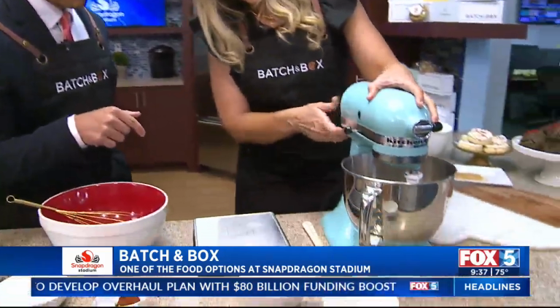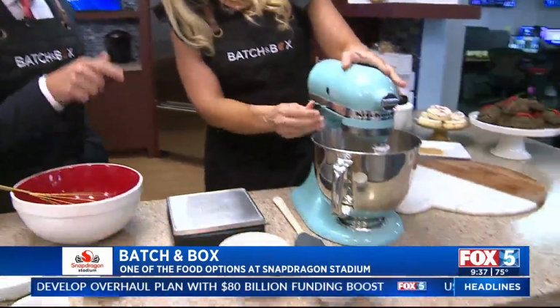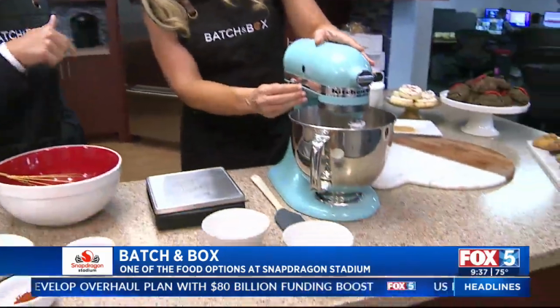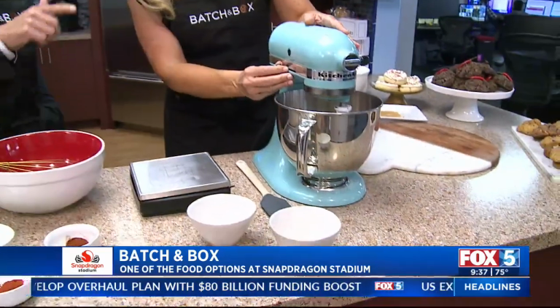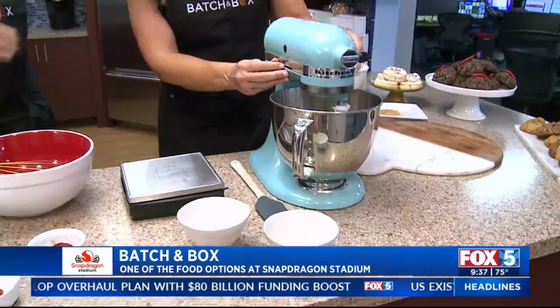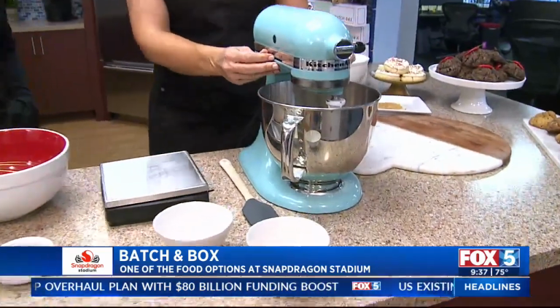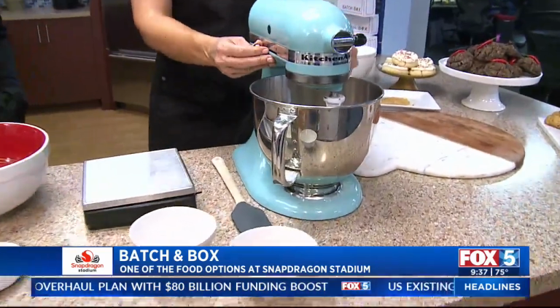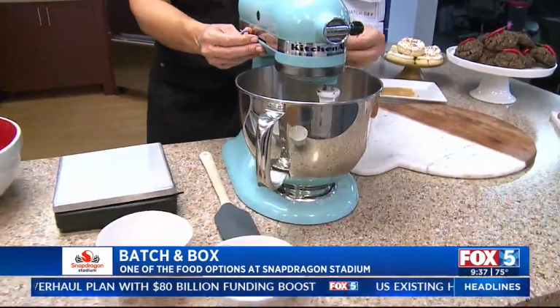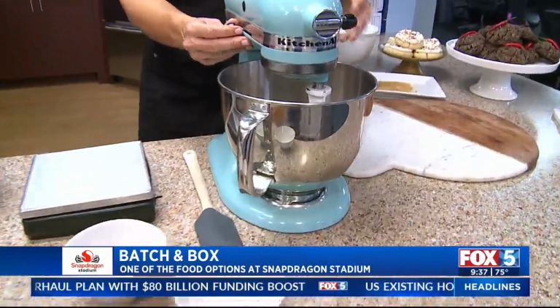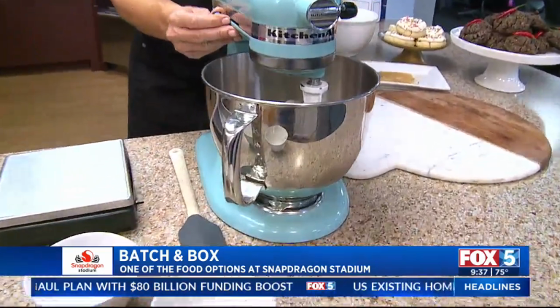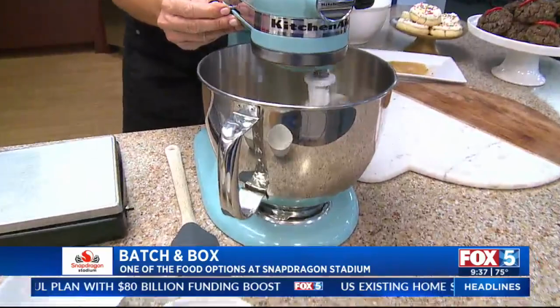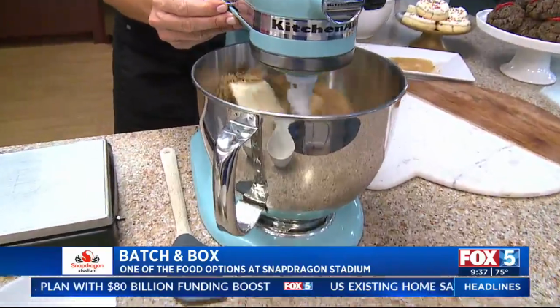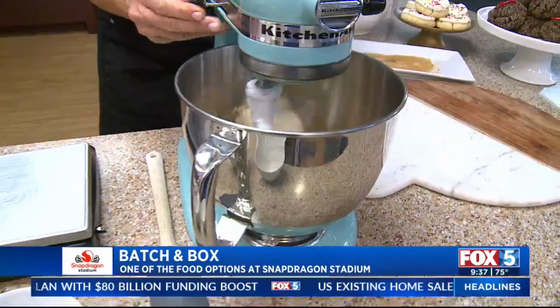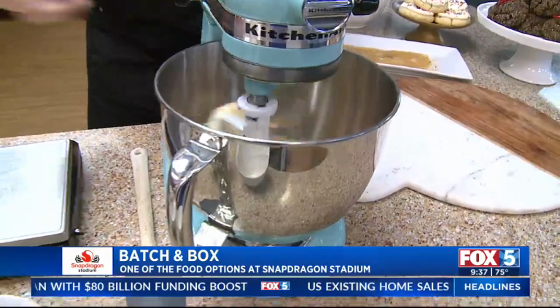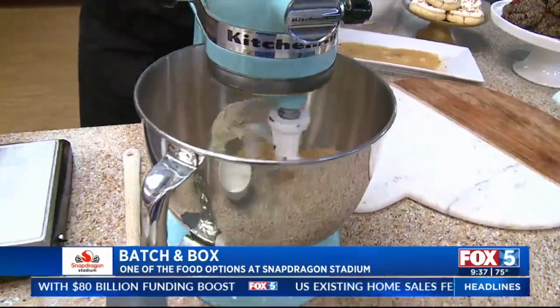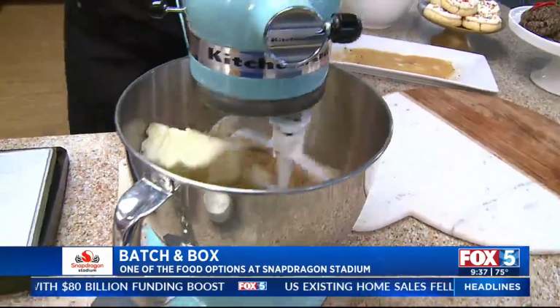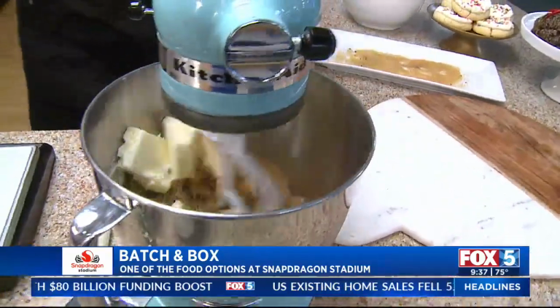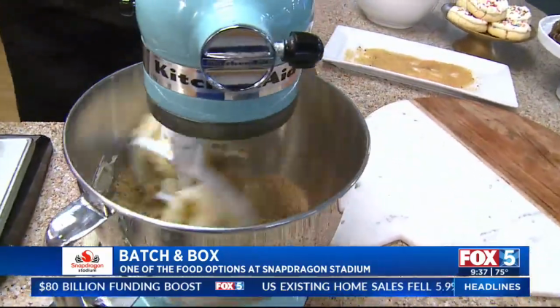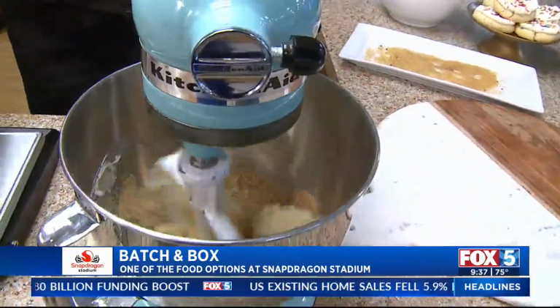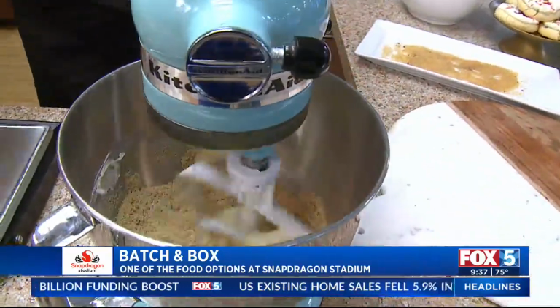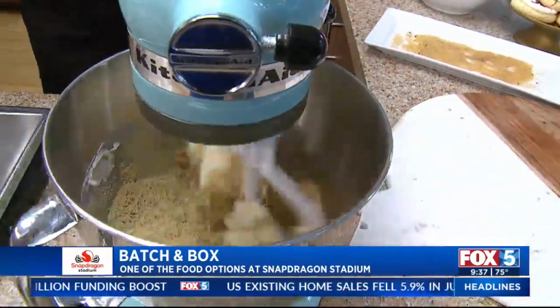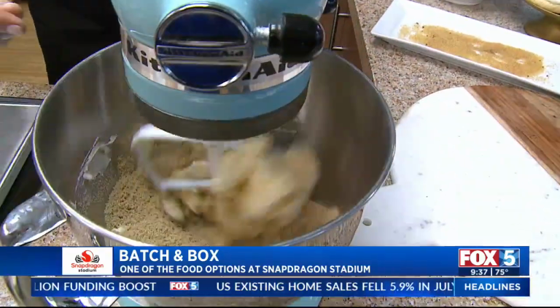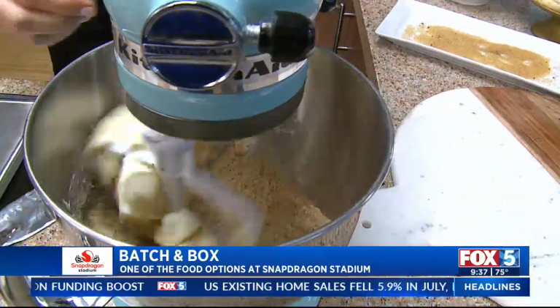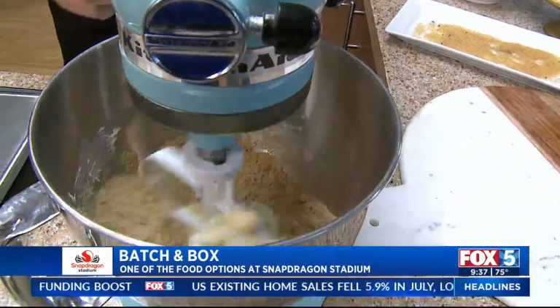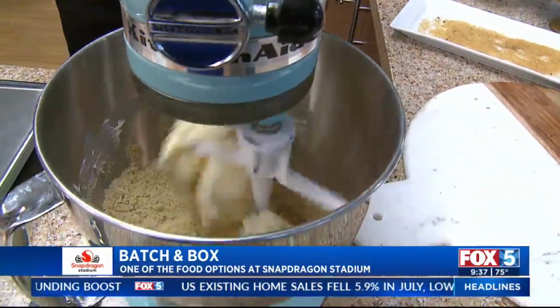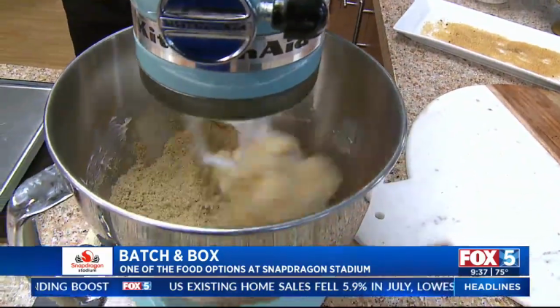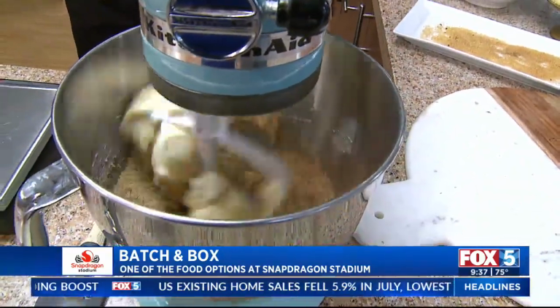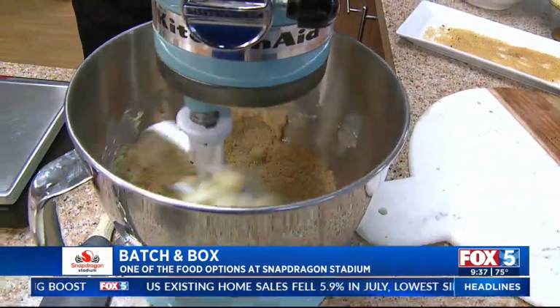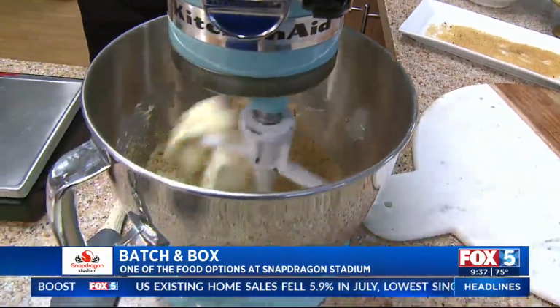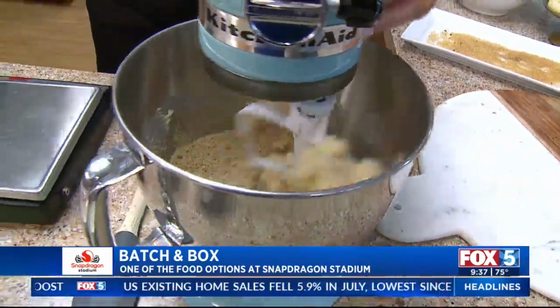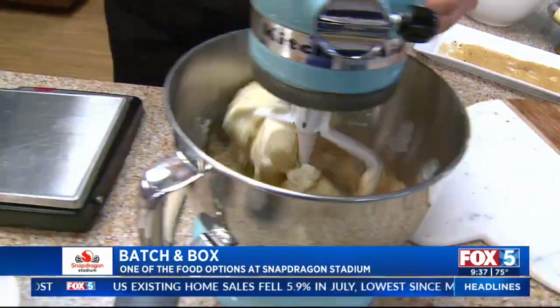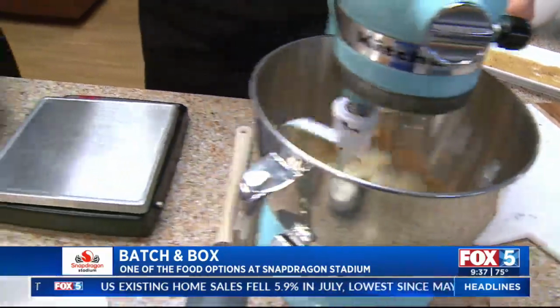We're going to blend all this up, and then go ahead and get the eggs ready. We'll go ahead and get the eggs in there.